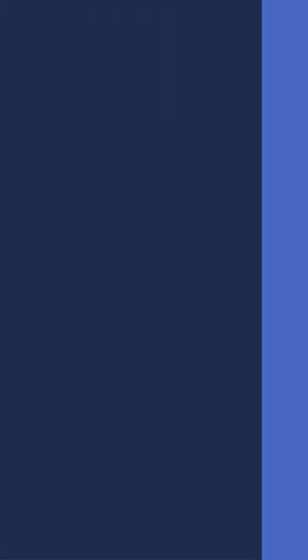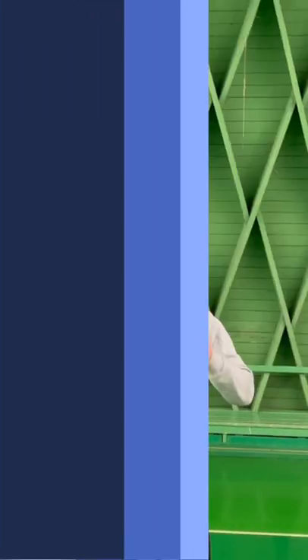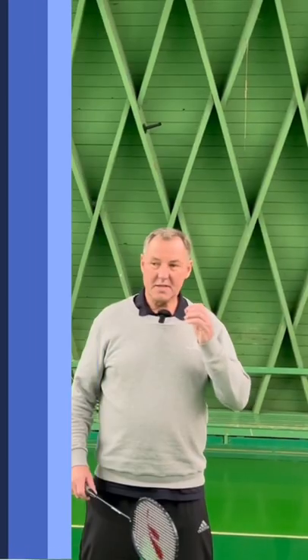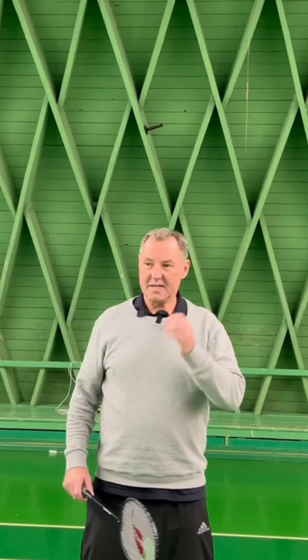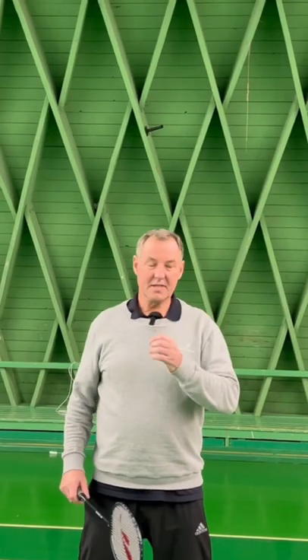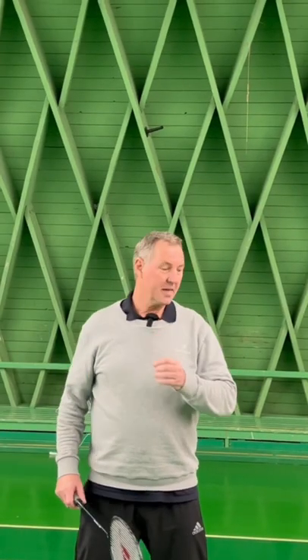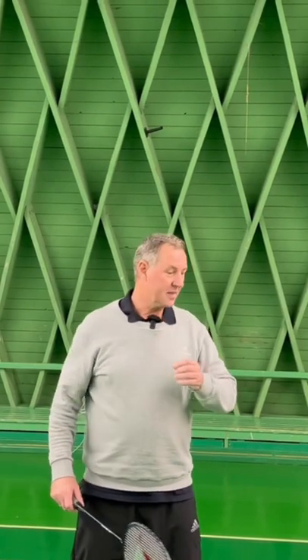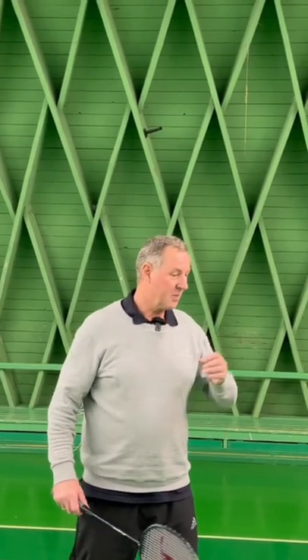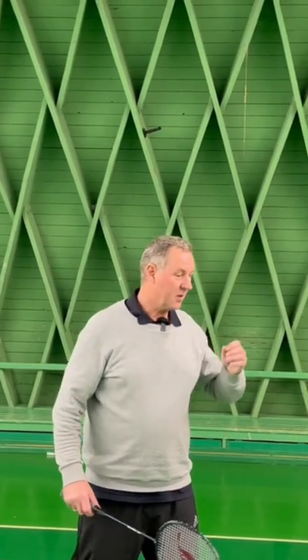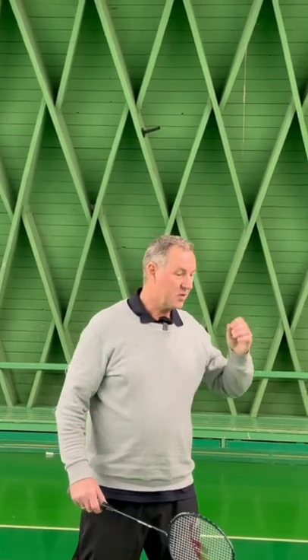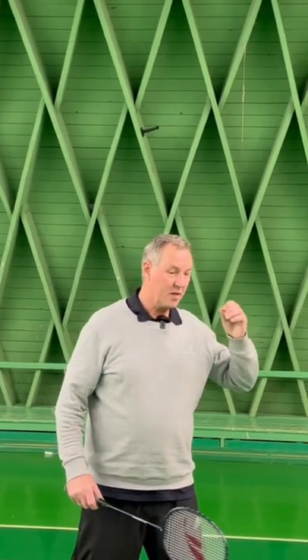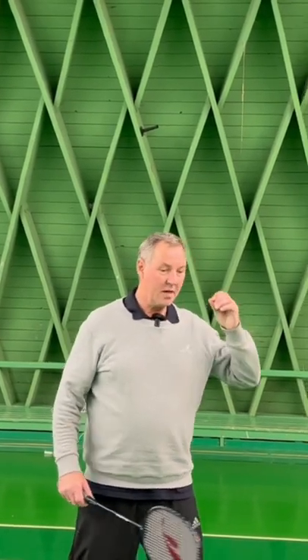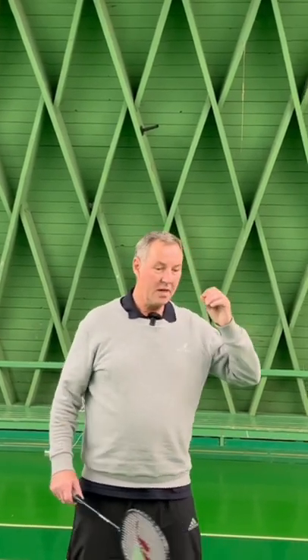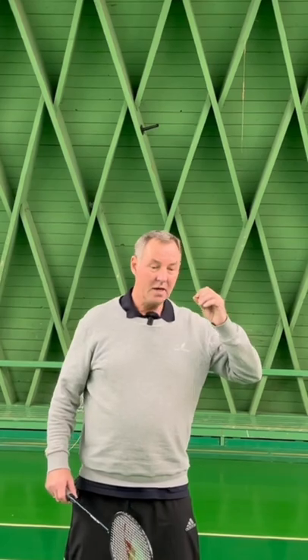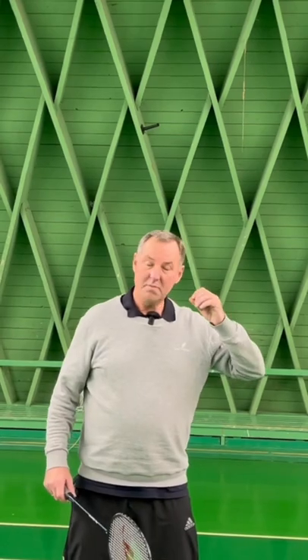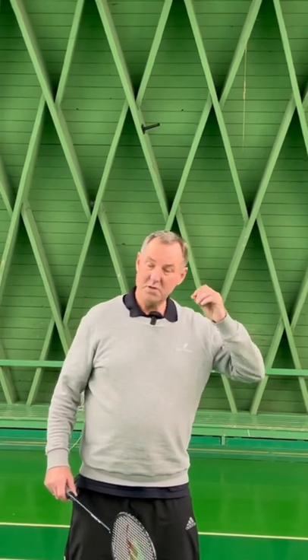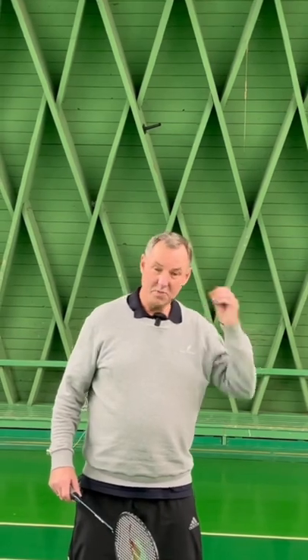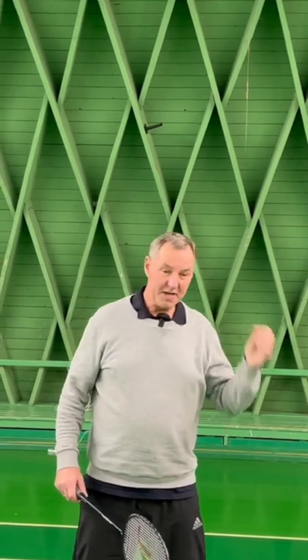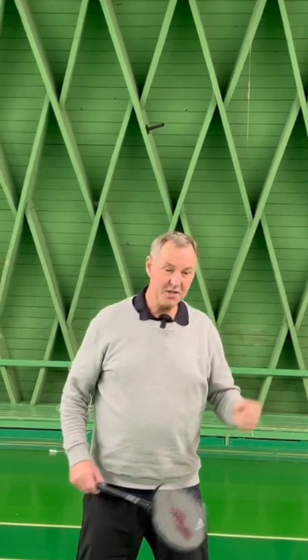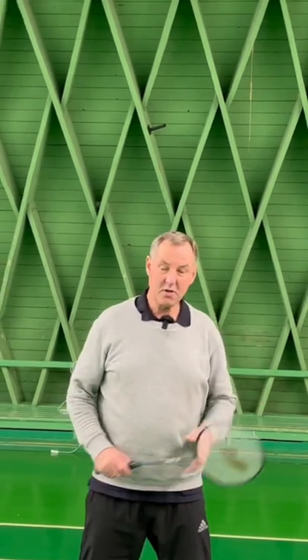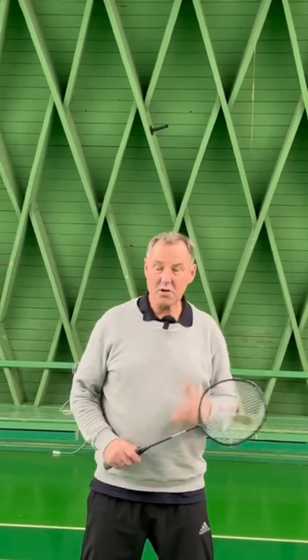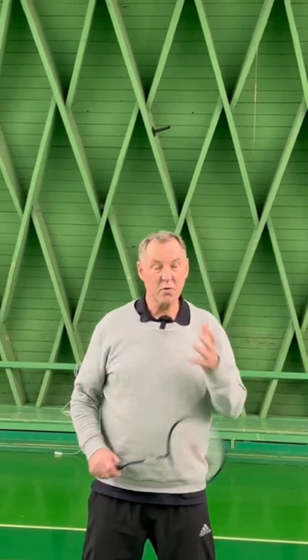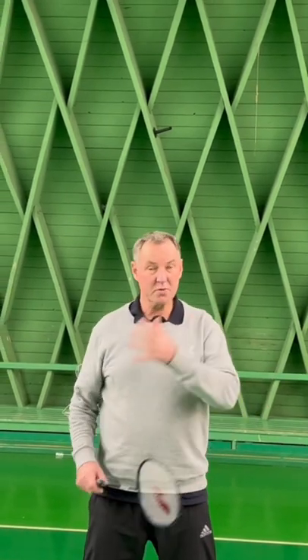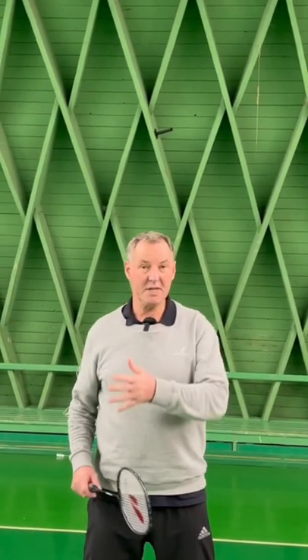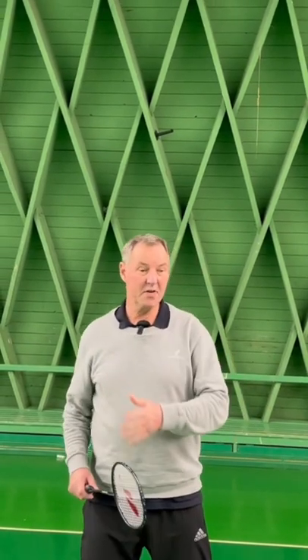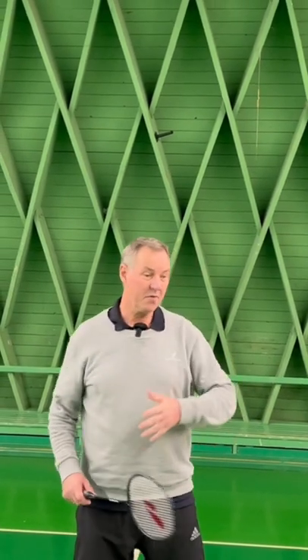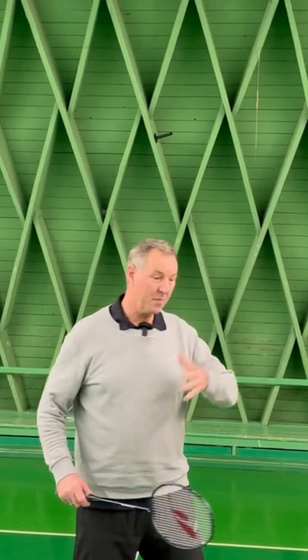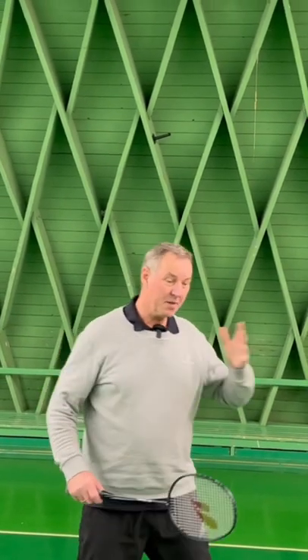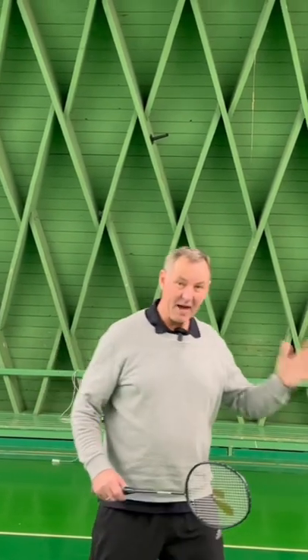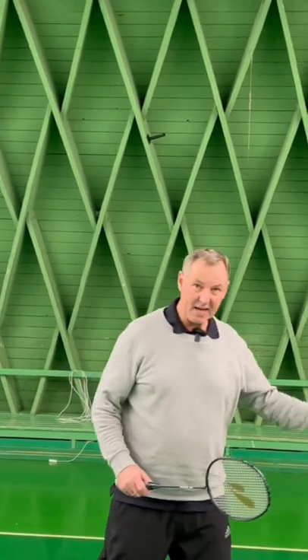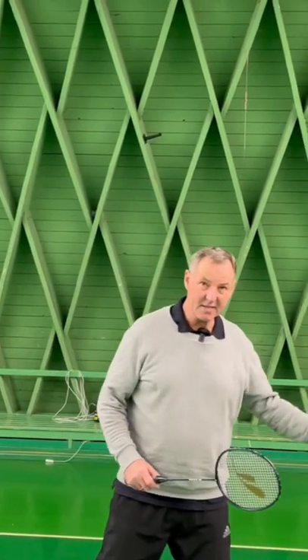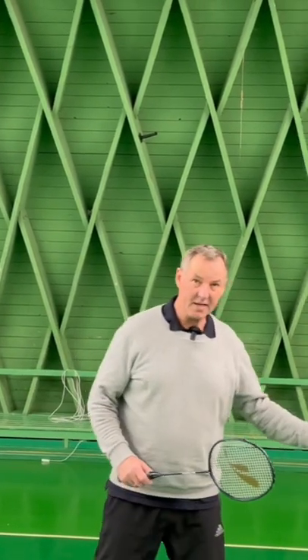This exercise is about the cross-court smash from the backhand side.